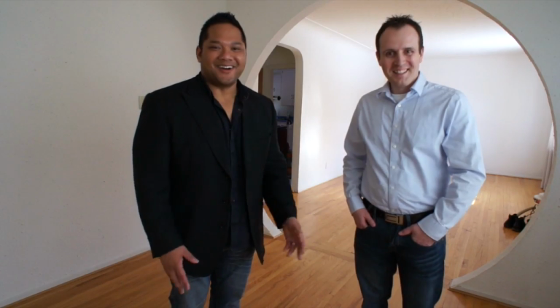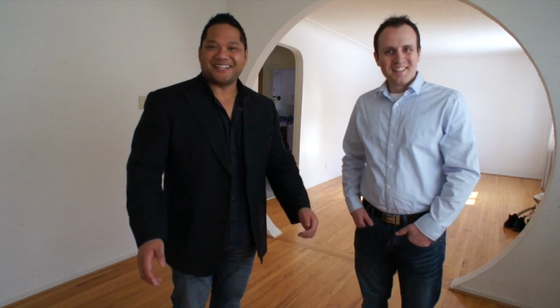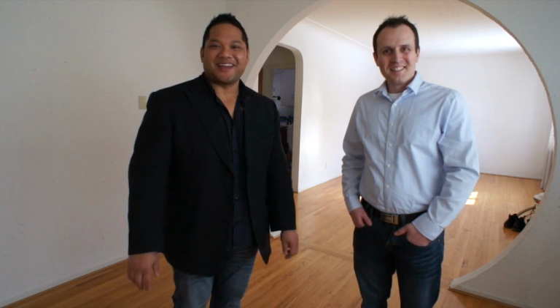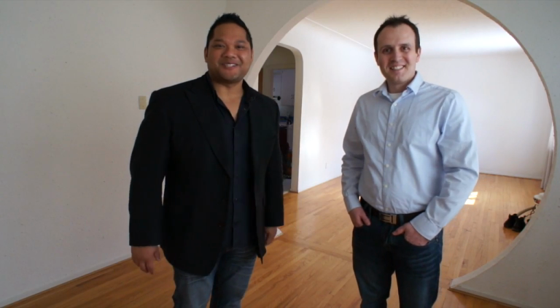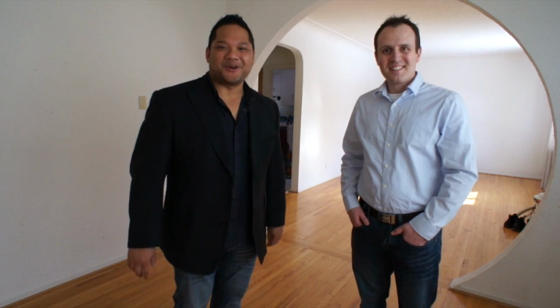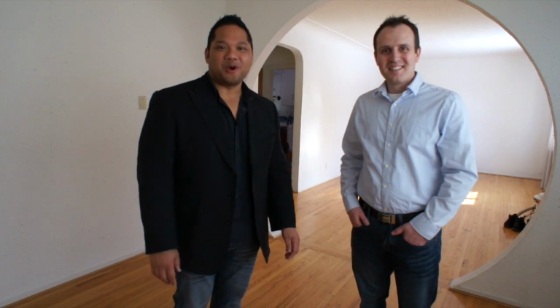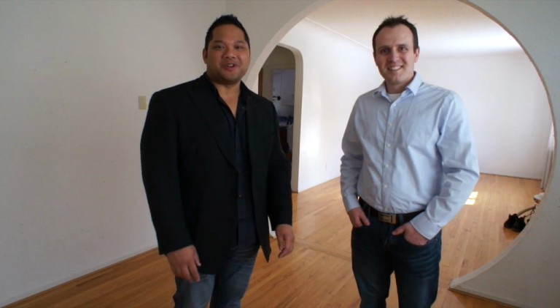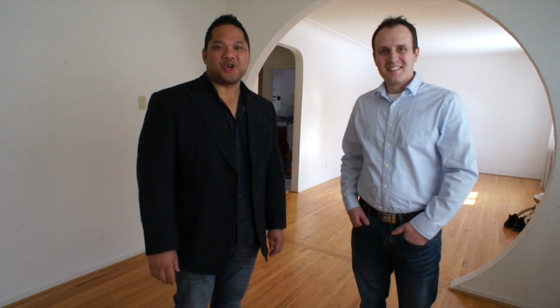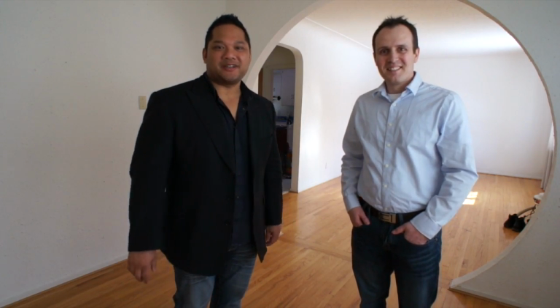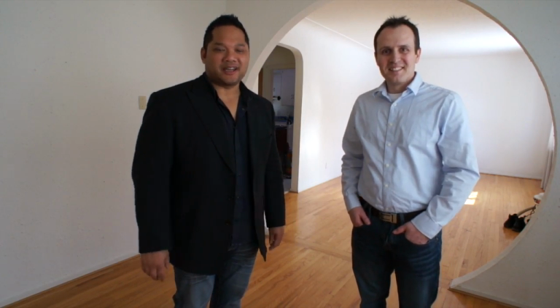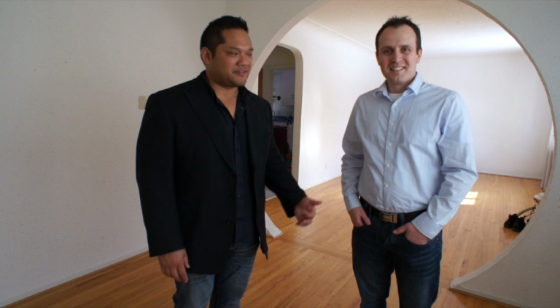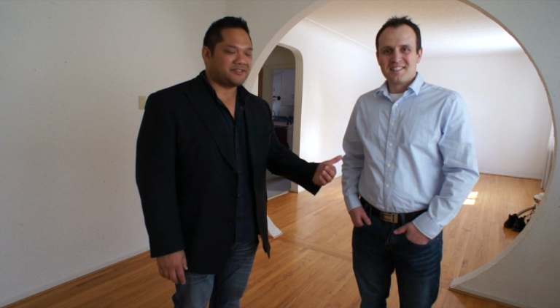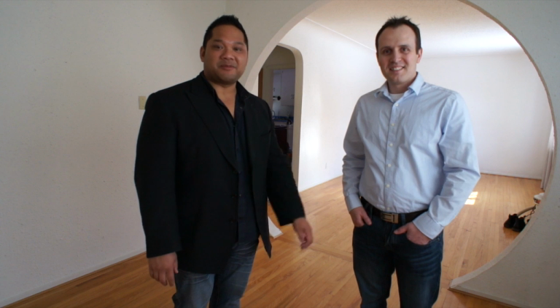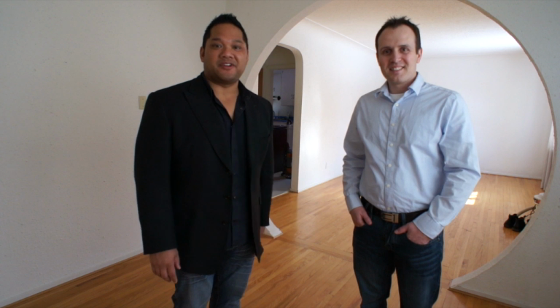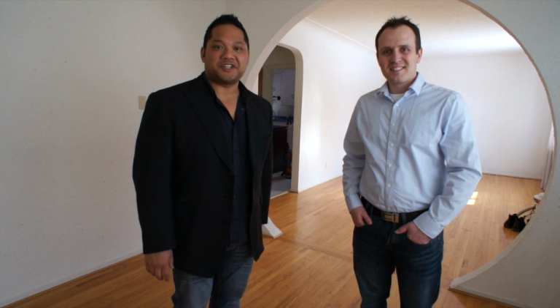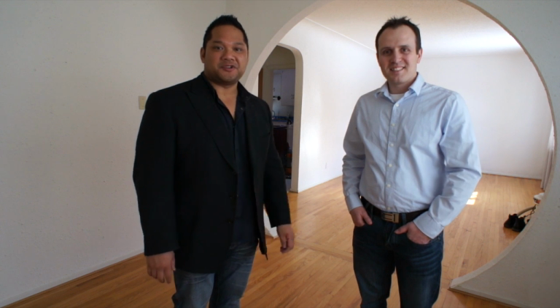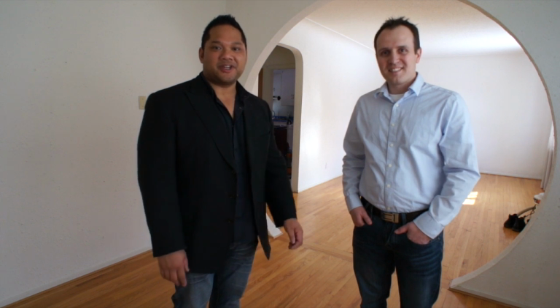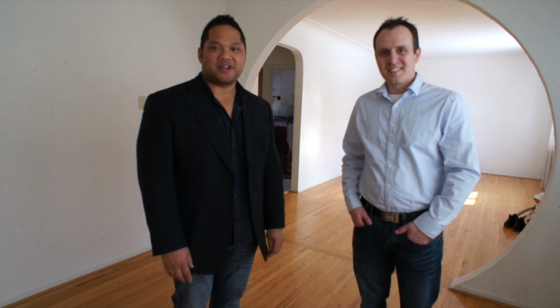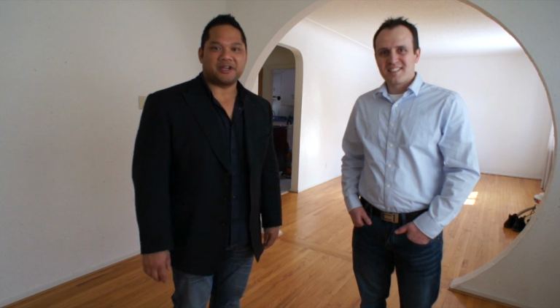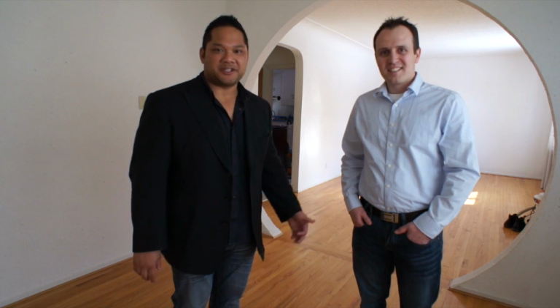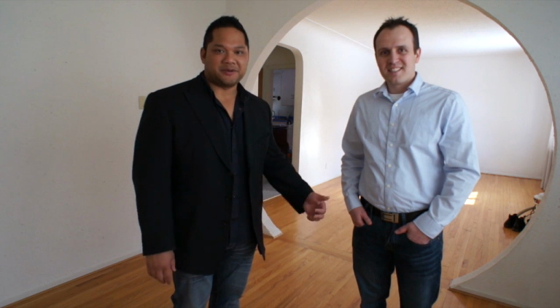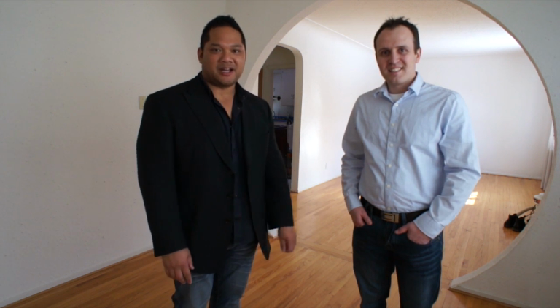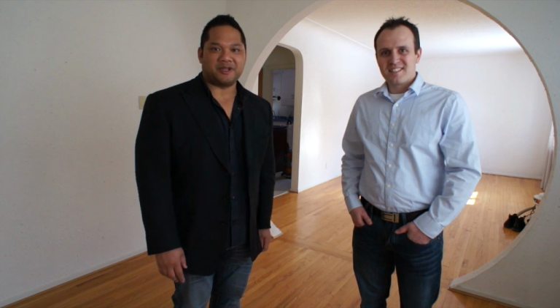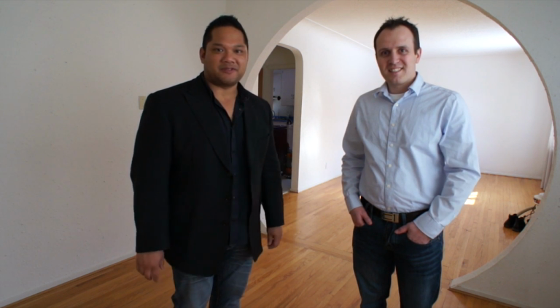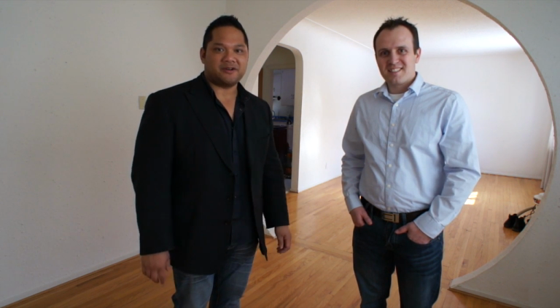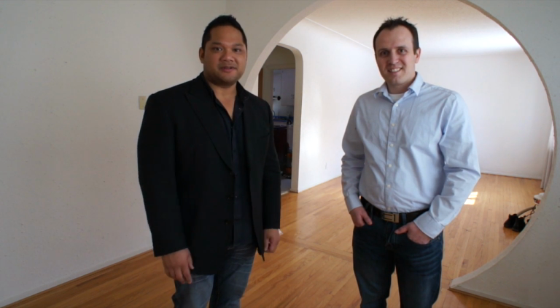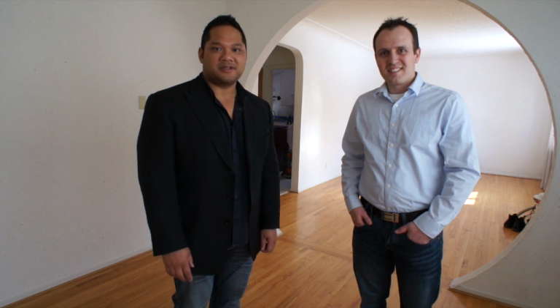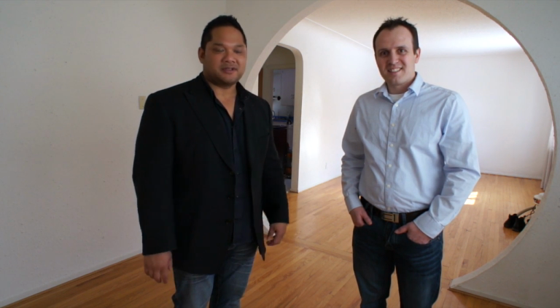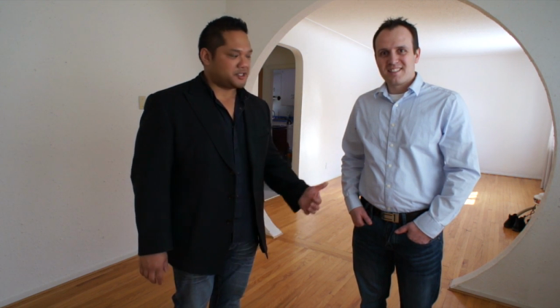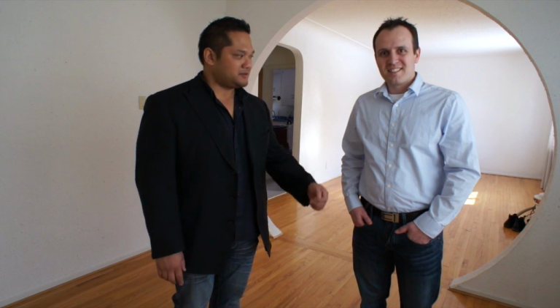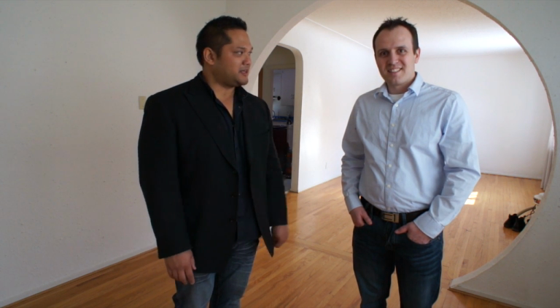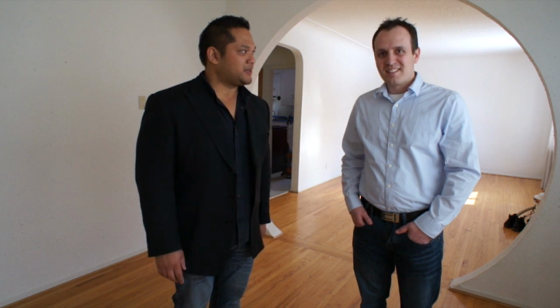Okay, so that was the tour. I hope you enjoyed it. I'd like to thank my friend Jason Roy for coming here to help me with the video. Jason, any thoughts?